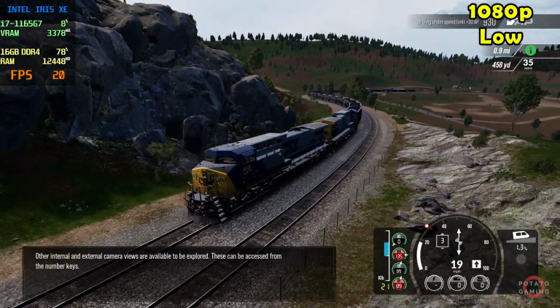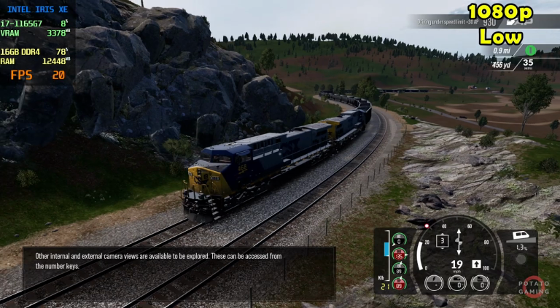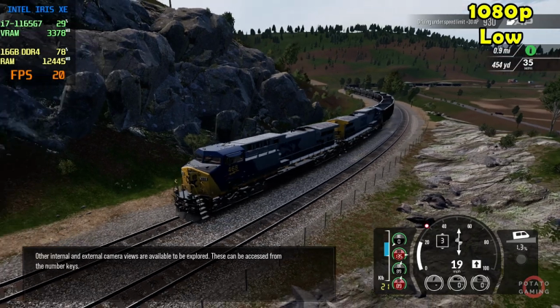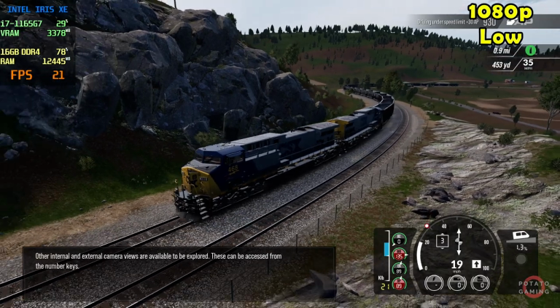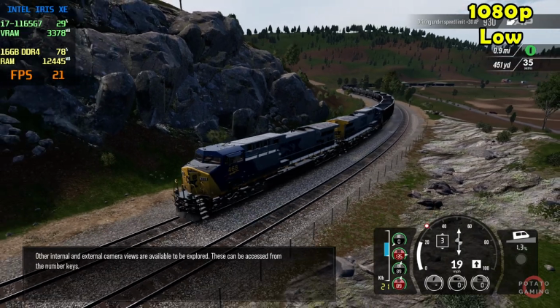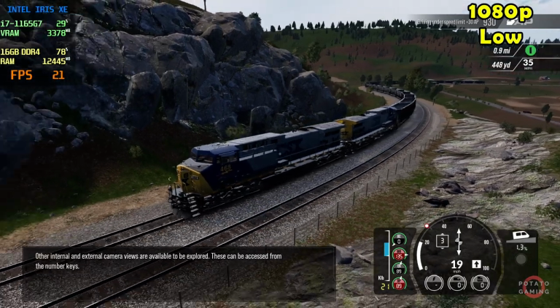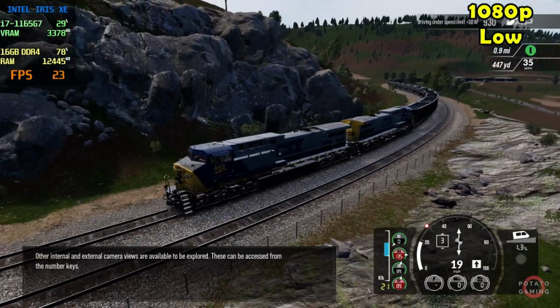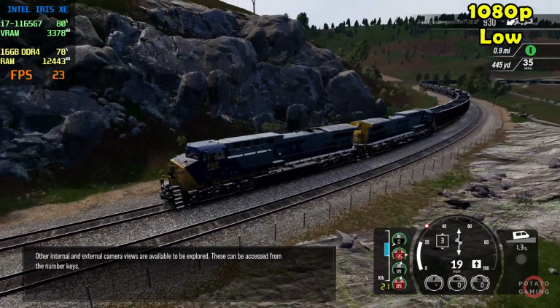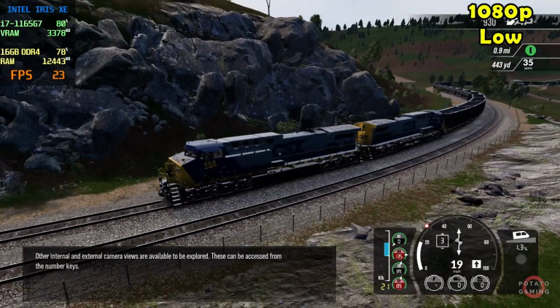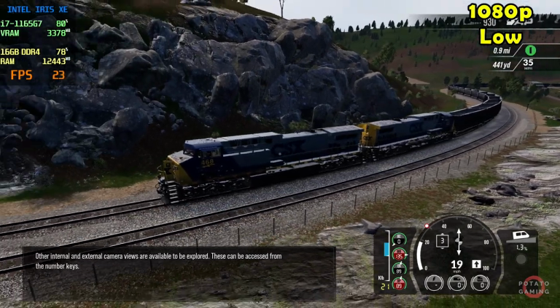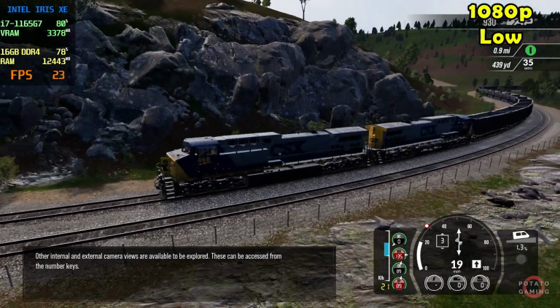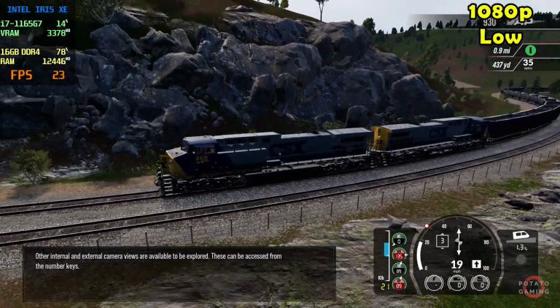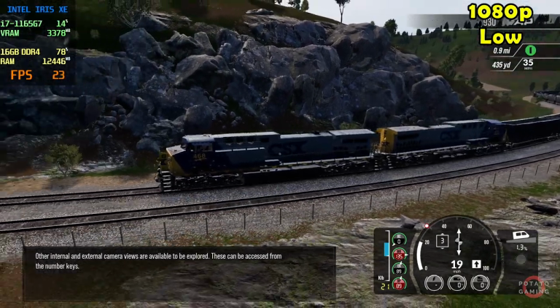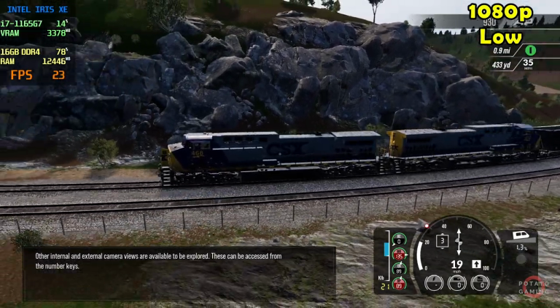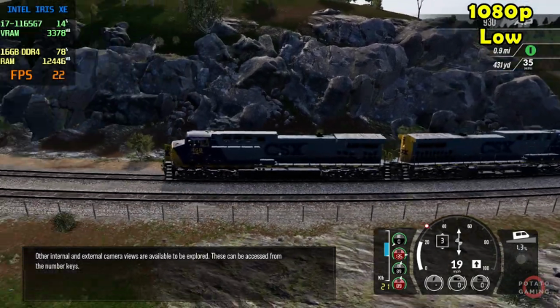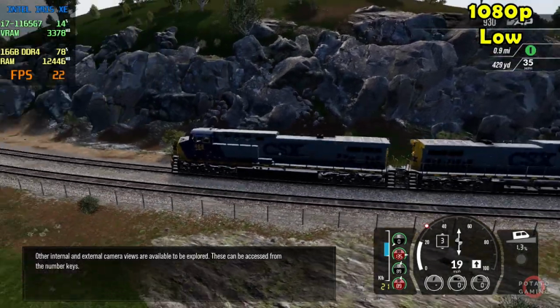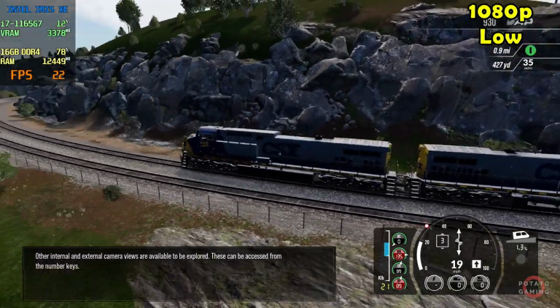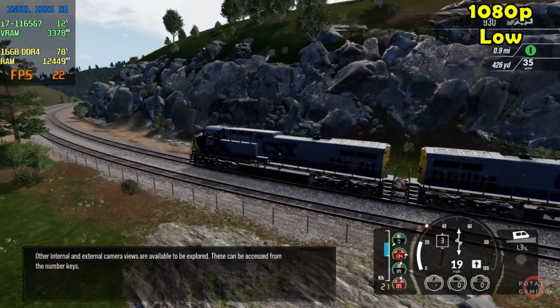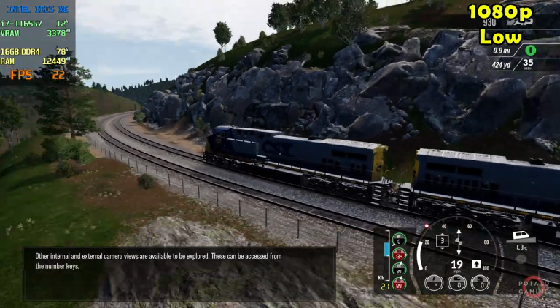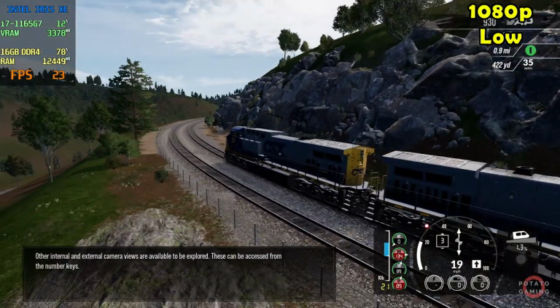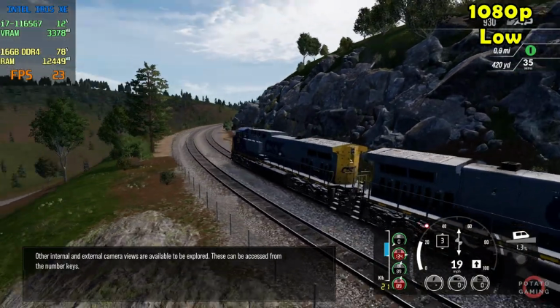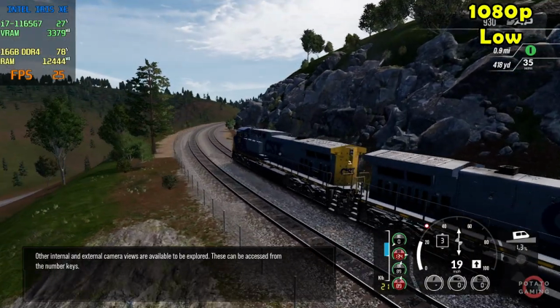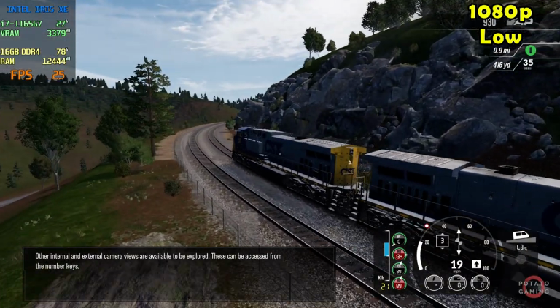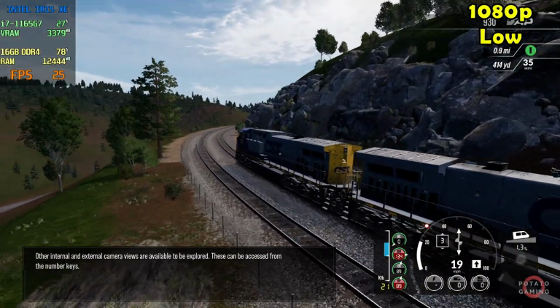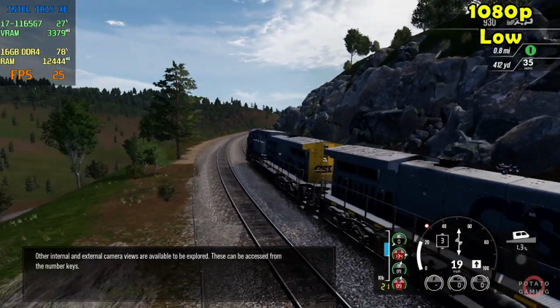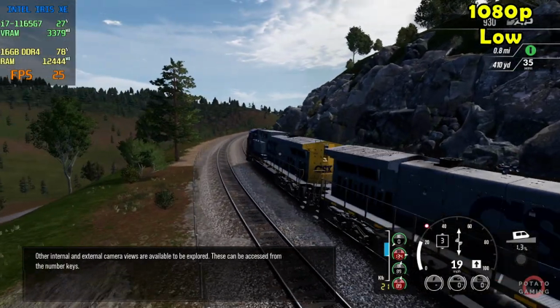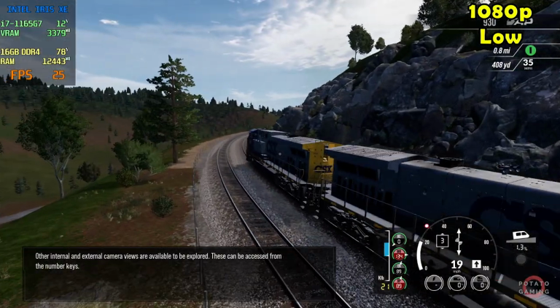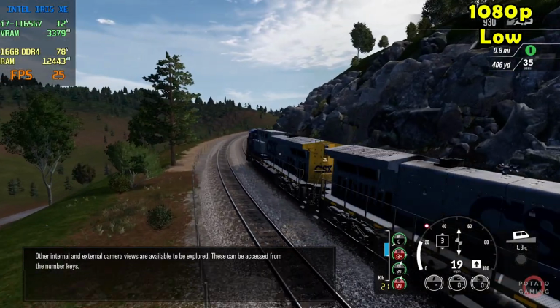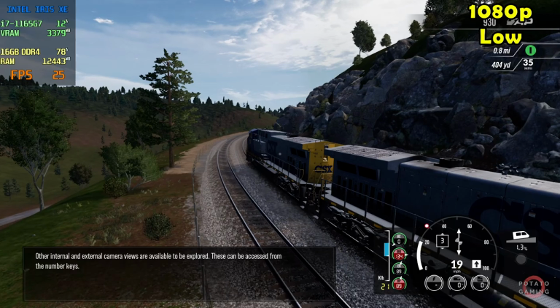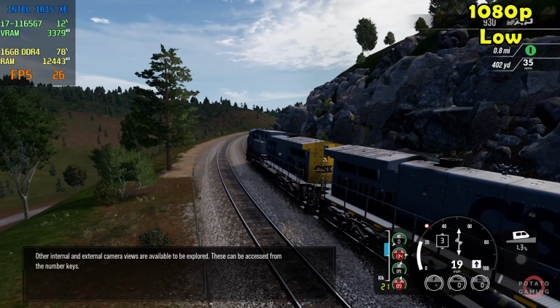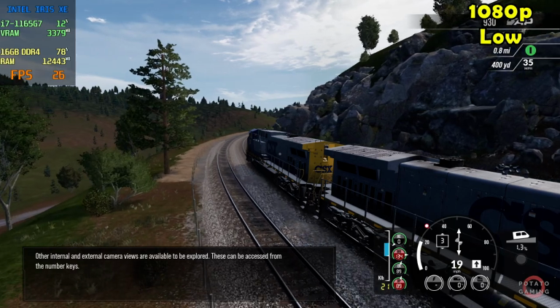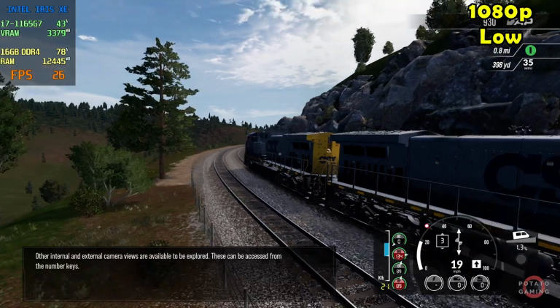Other internal and external camera views are available to be explored. These can be accessed from the number gates.